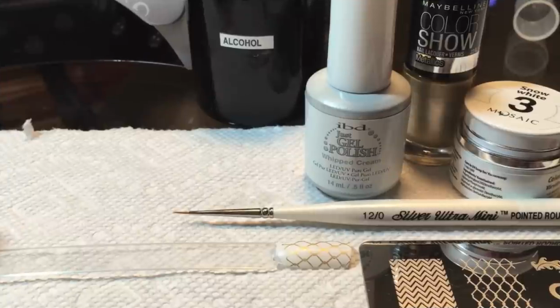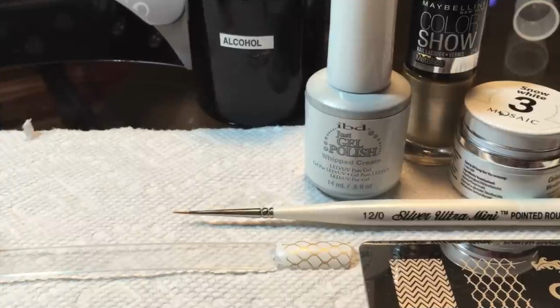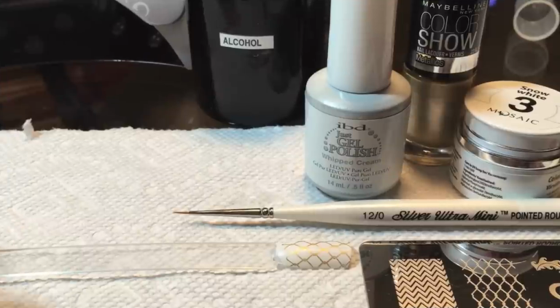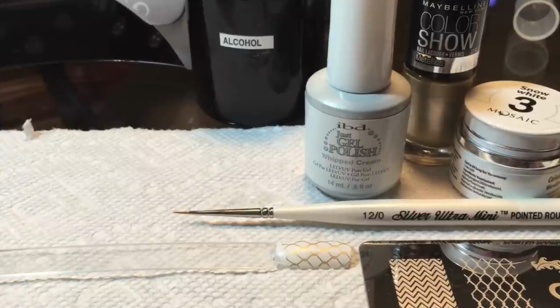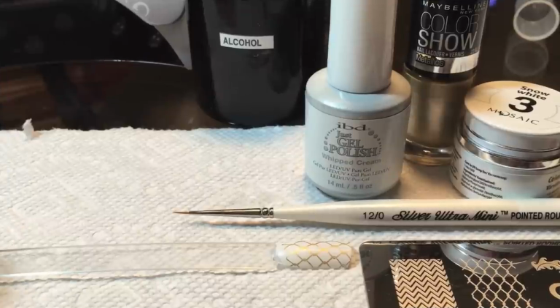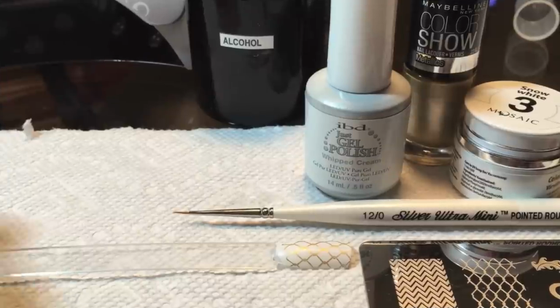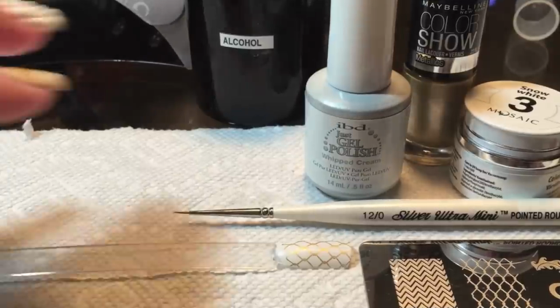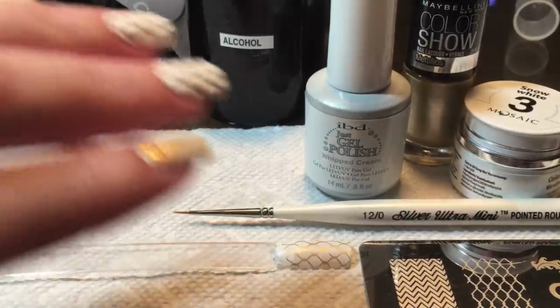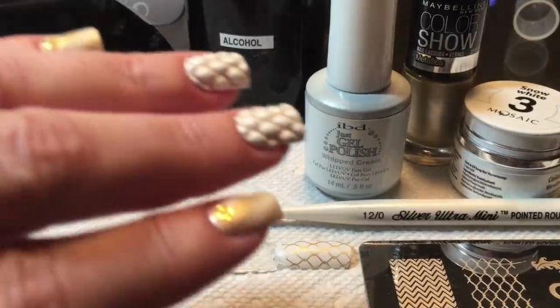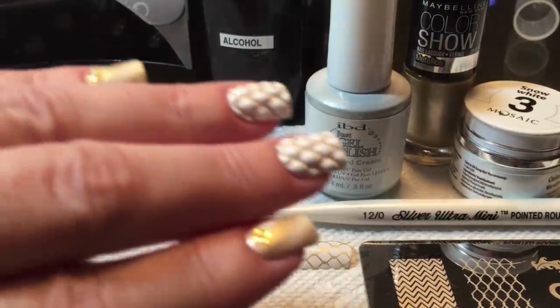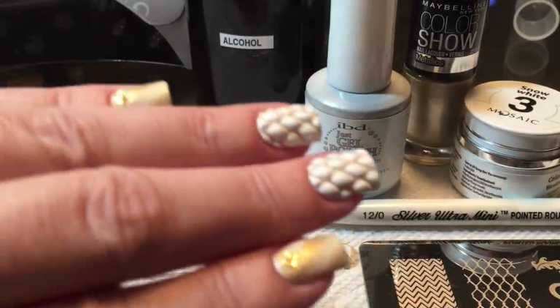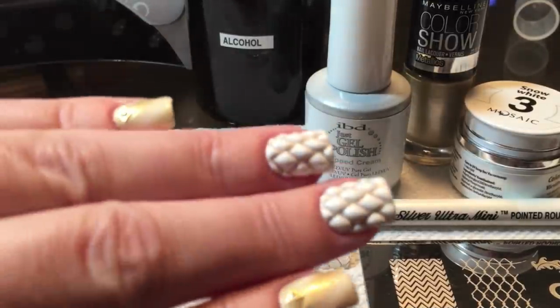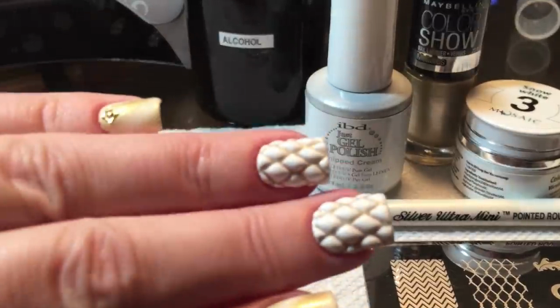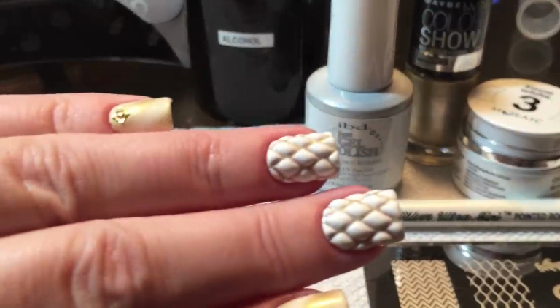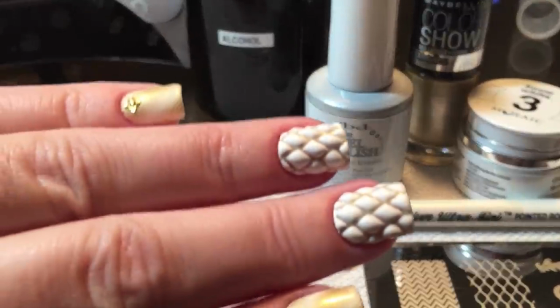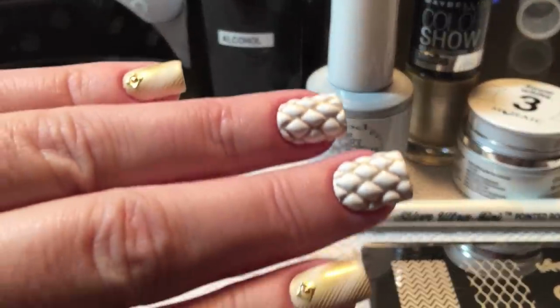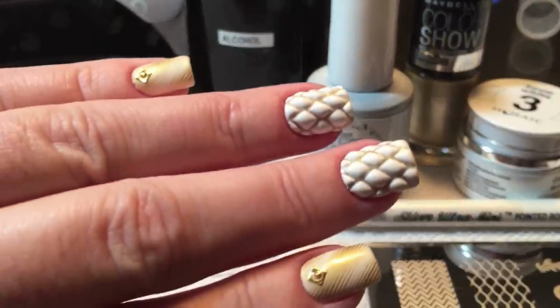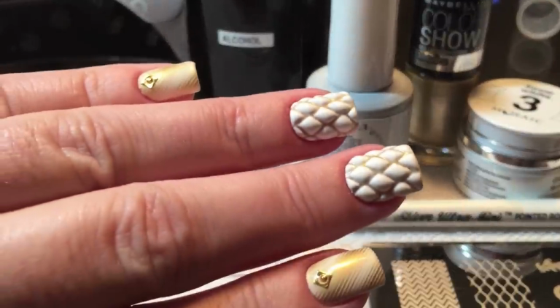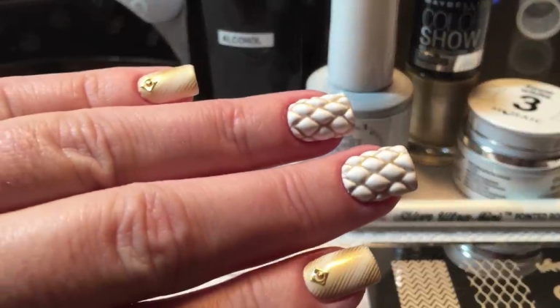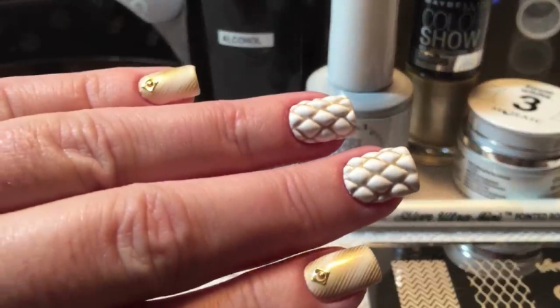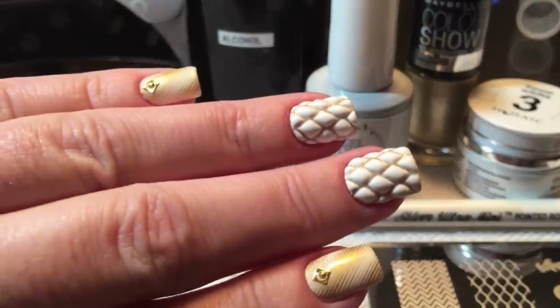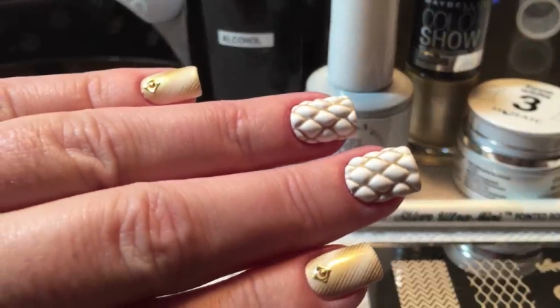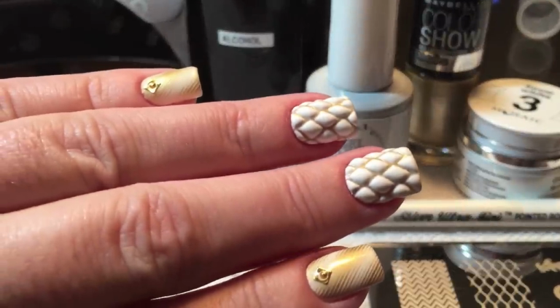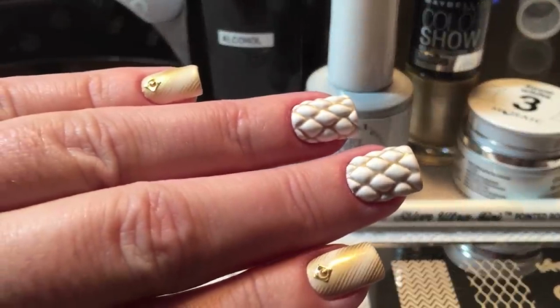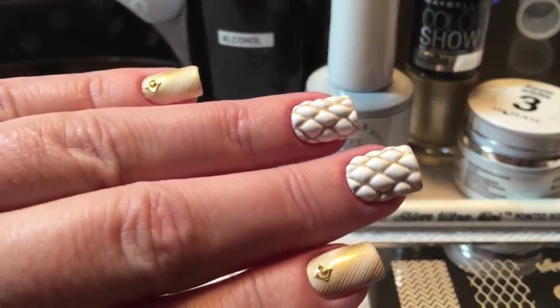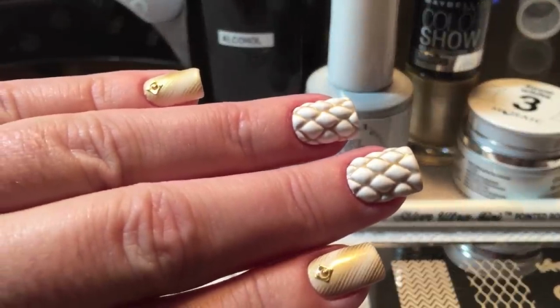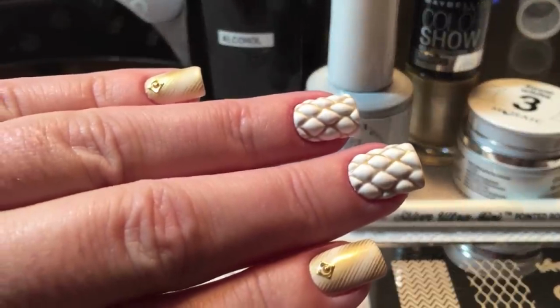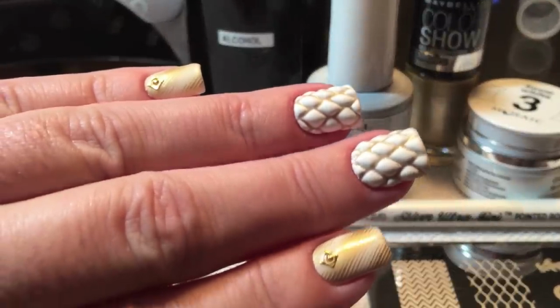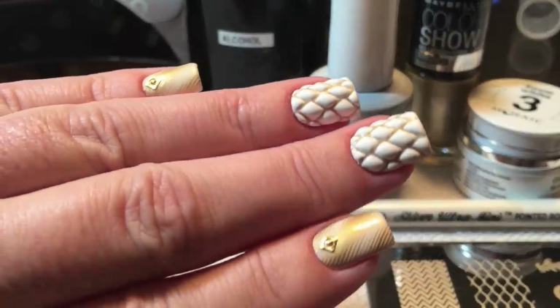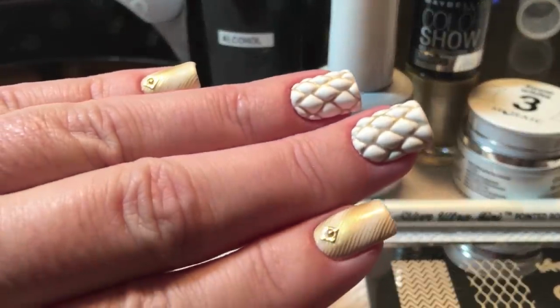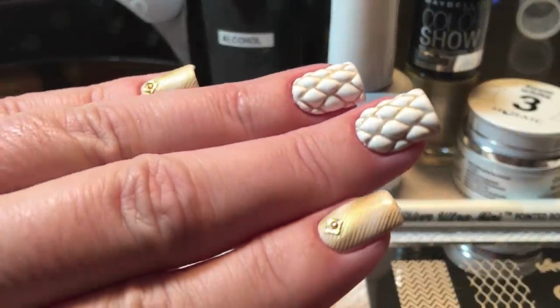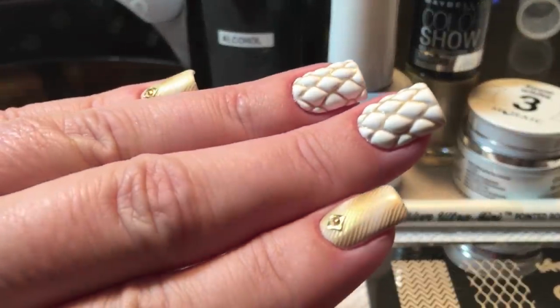Hello, today's video I will be showing you how I did the quilted effect that I have on this week's manicure.